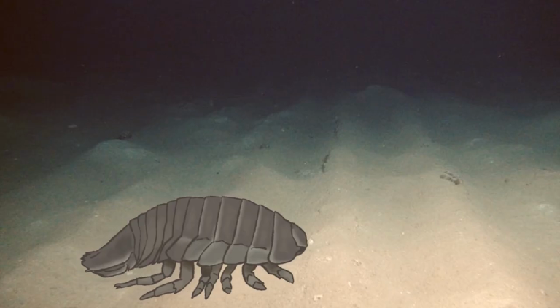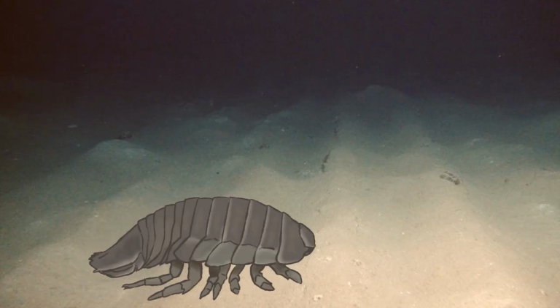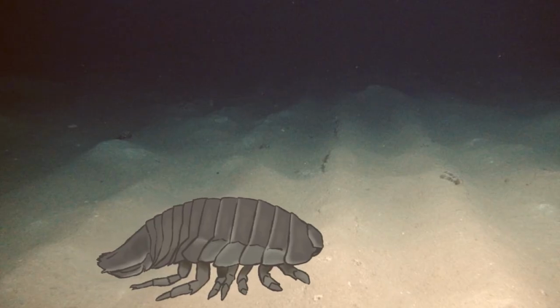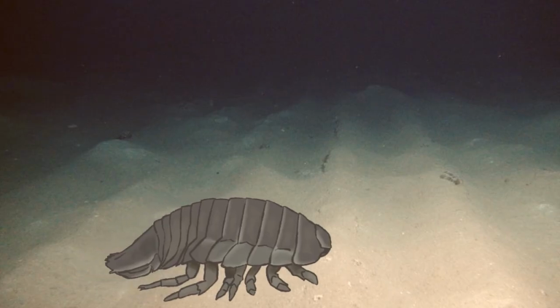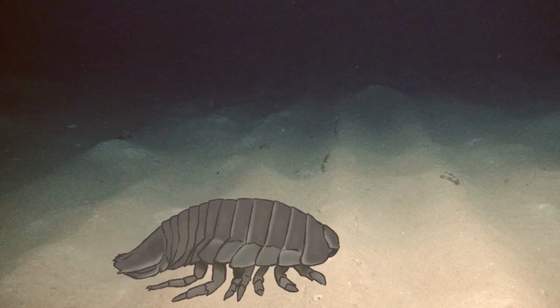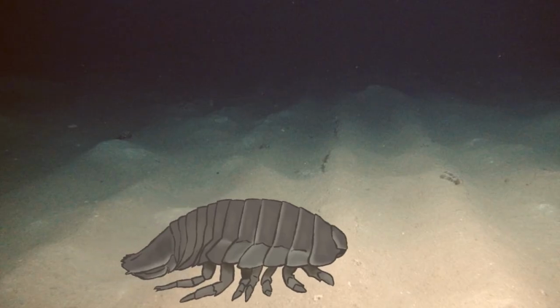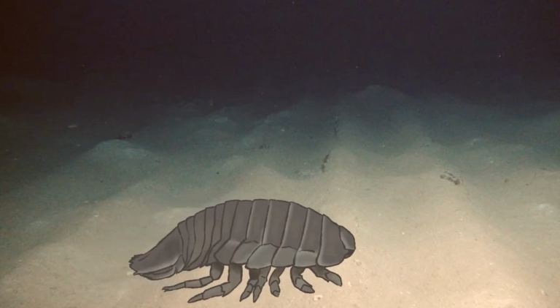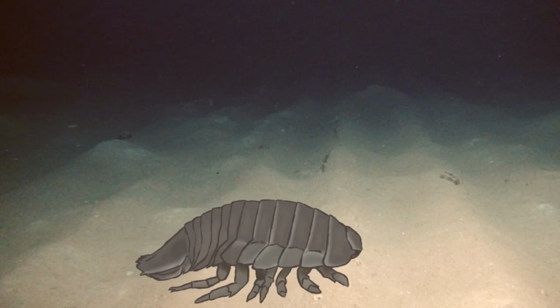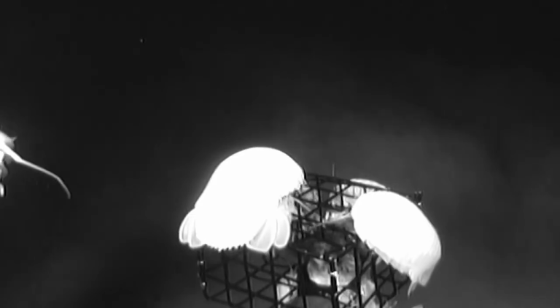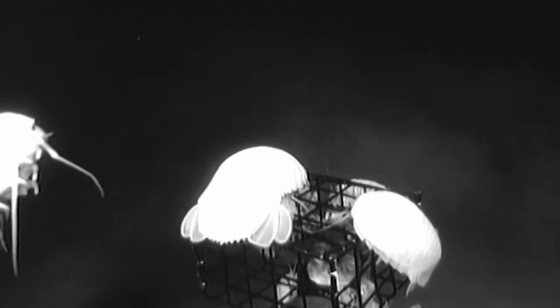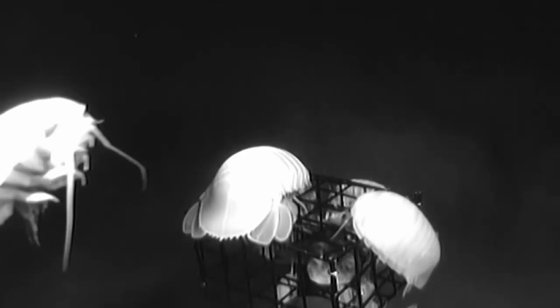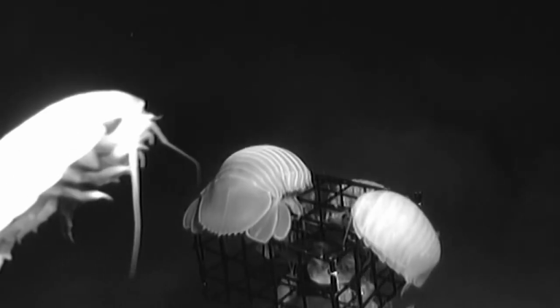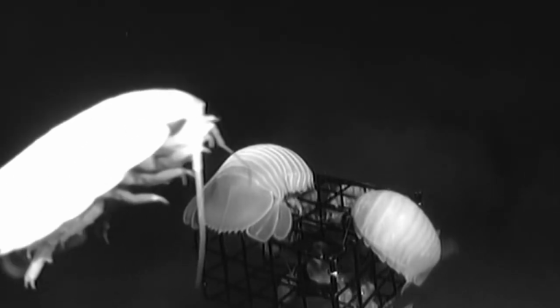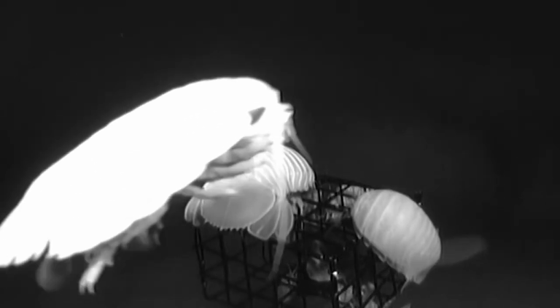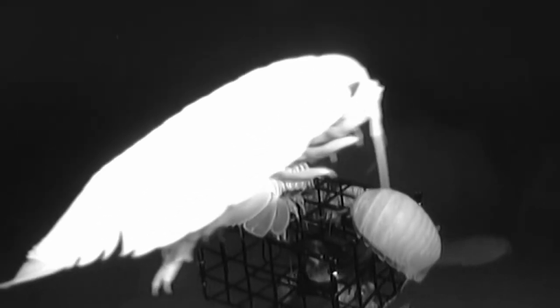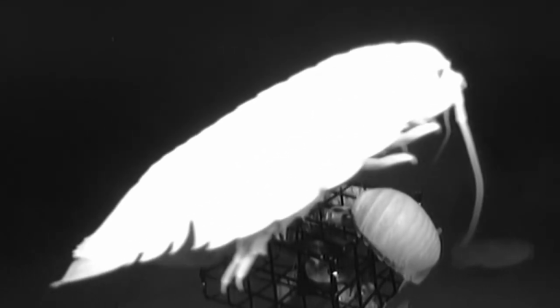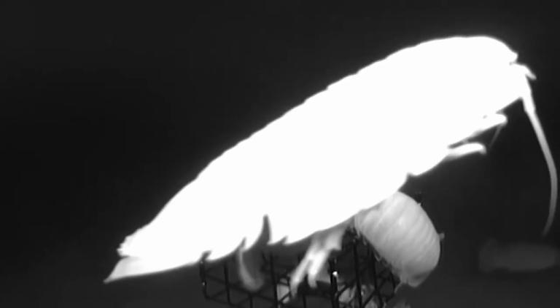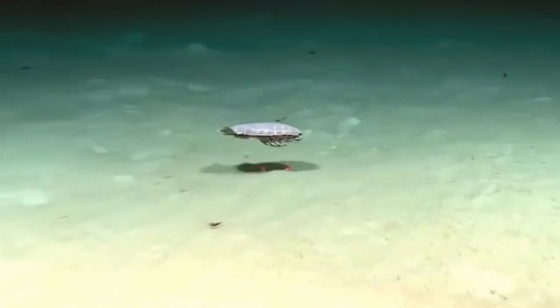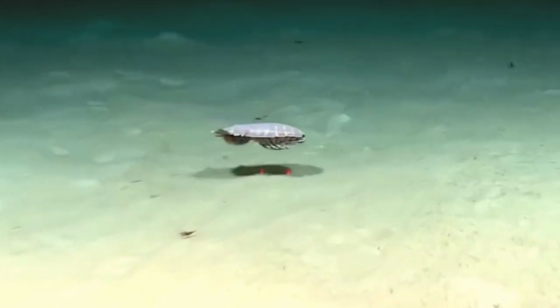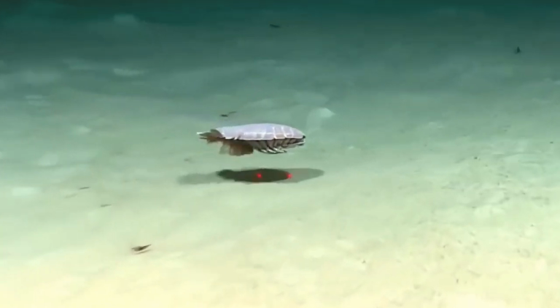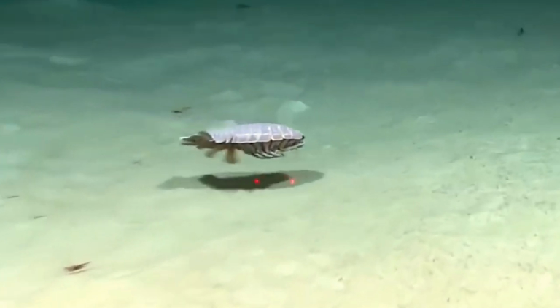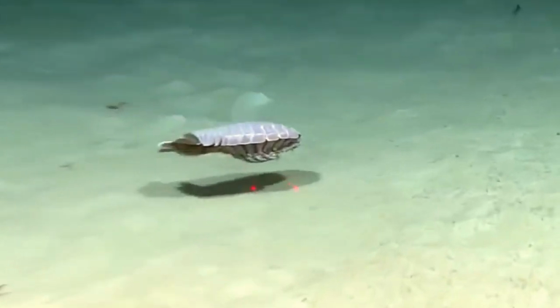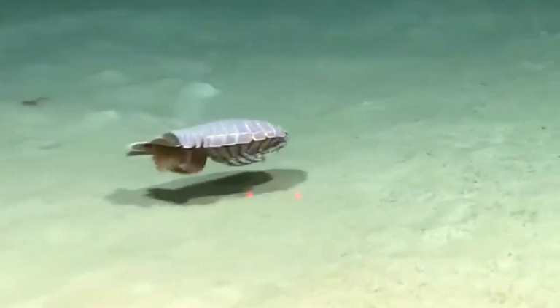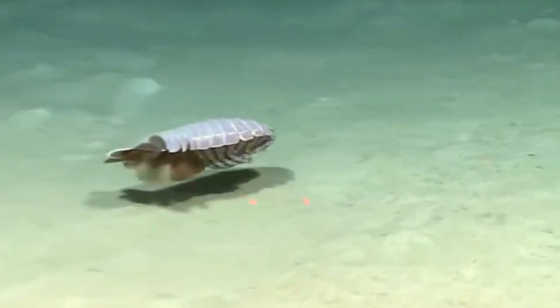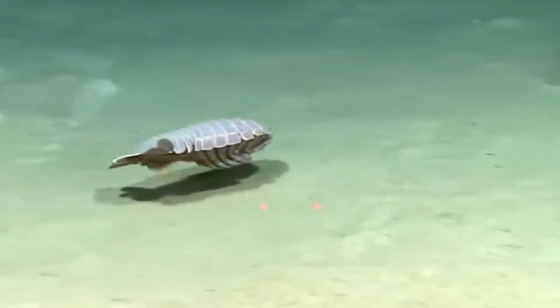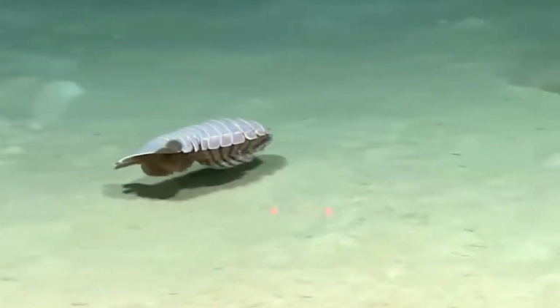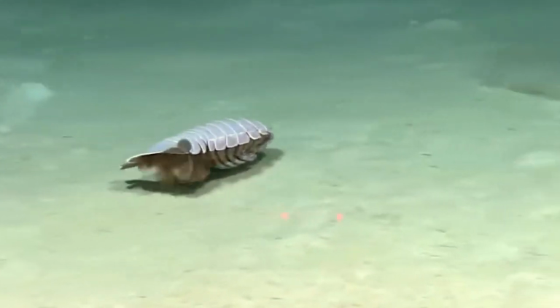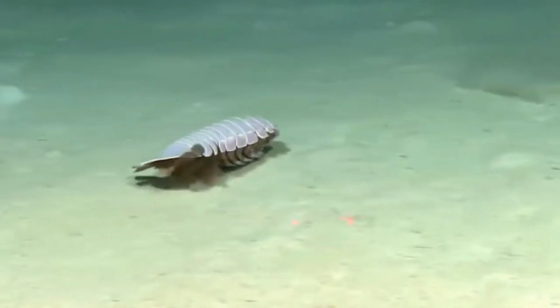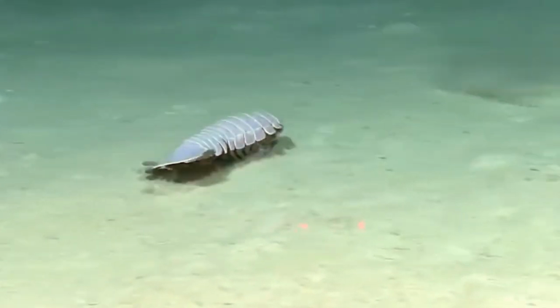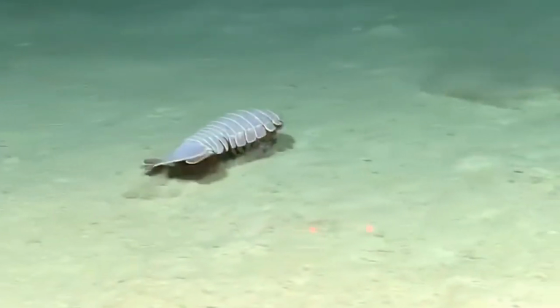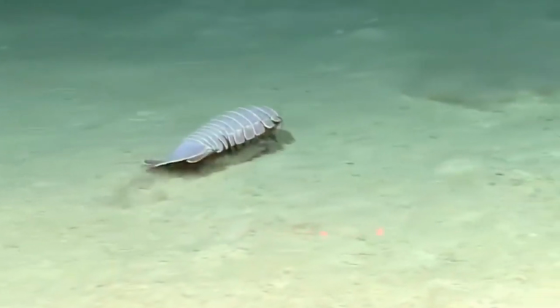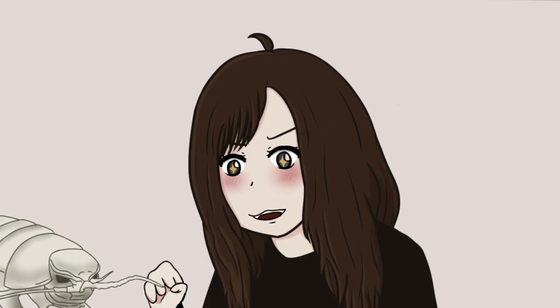Even though they're usually on the seafloor, they're actually really good swimmers and can glide through the water with ease using their fan-like tails.